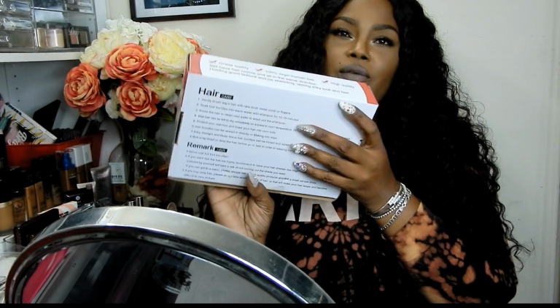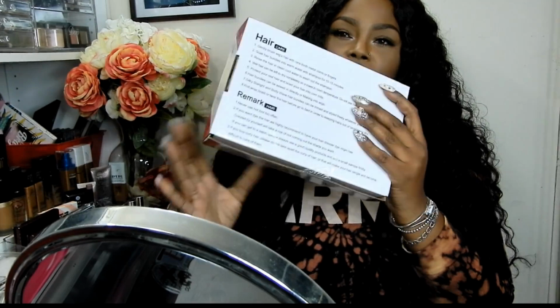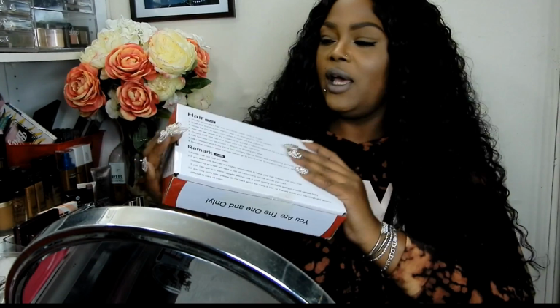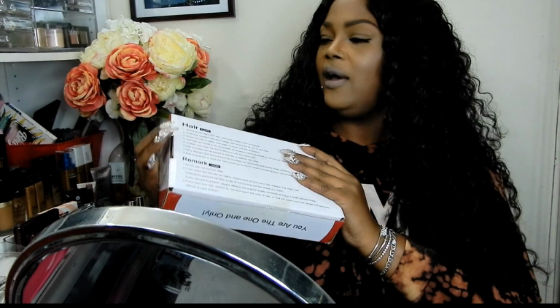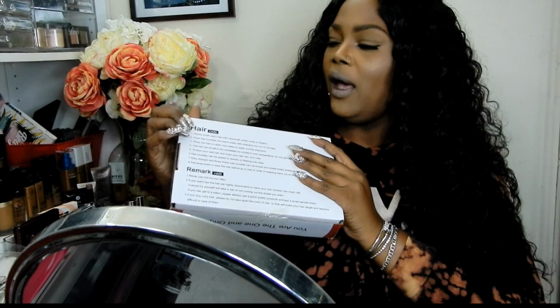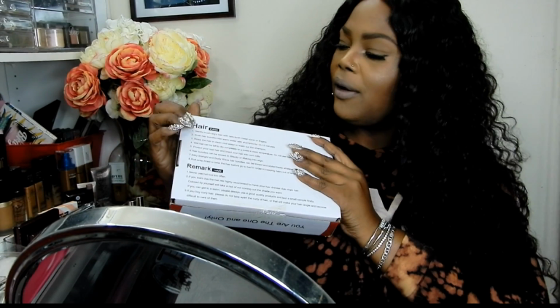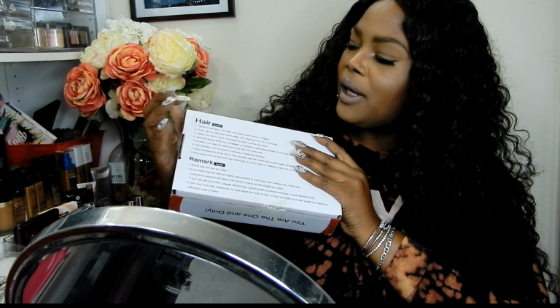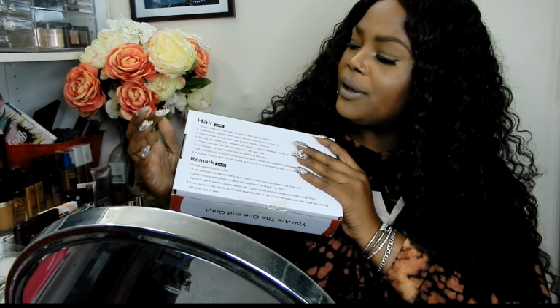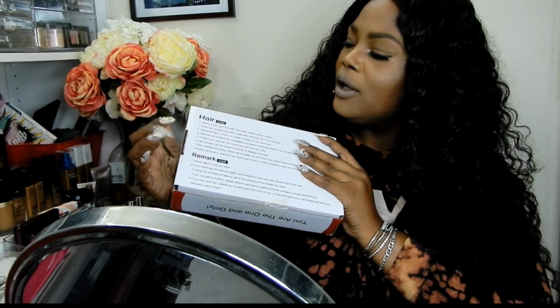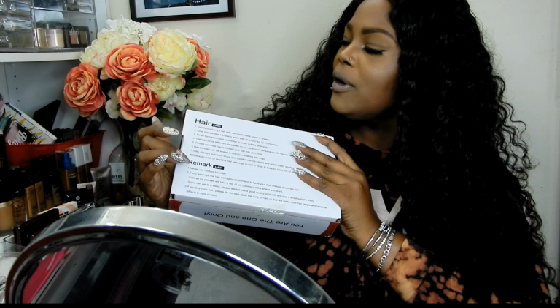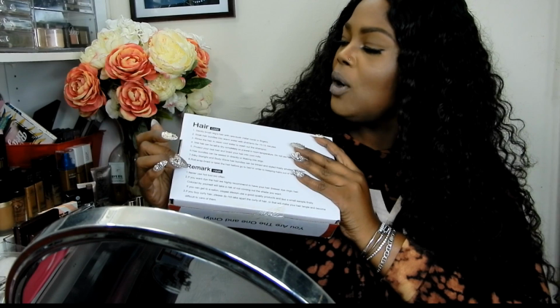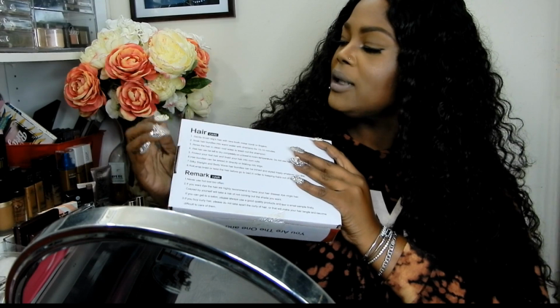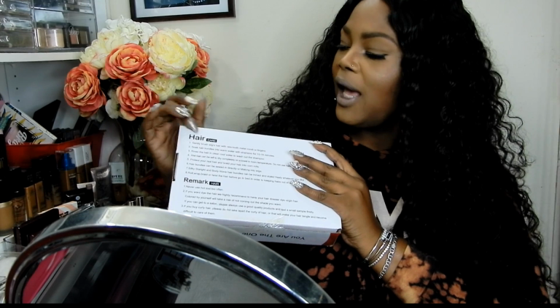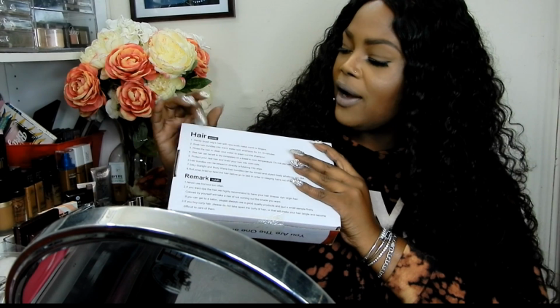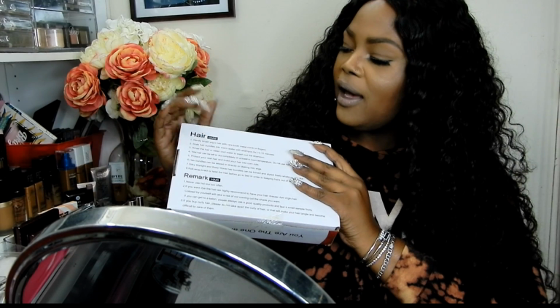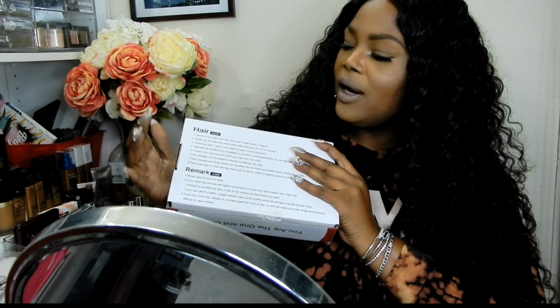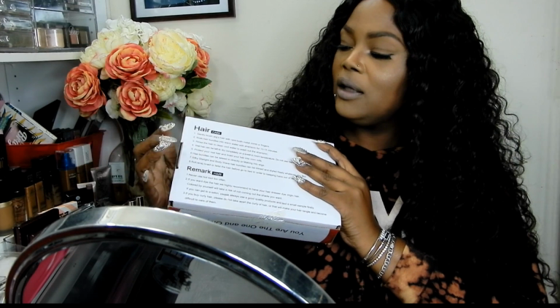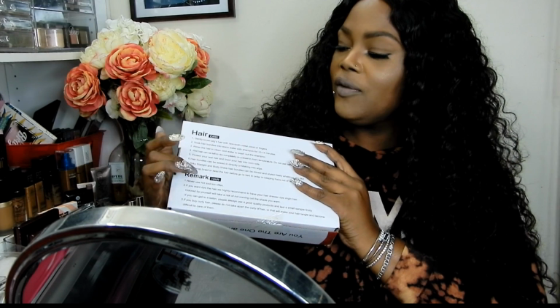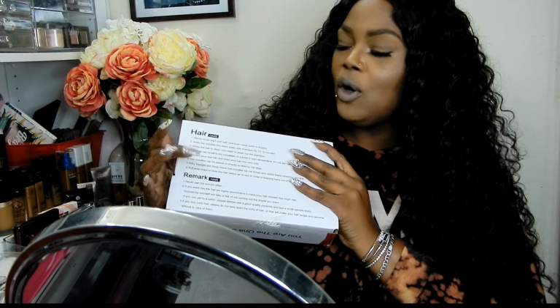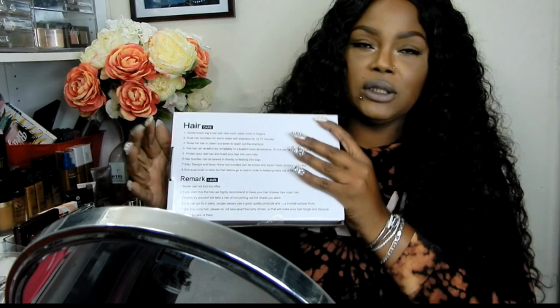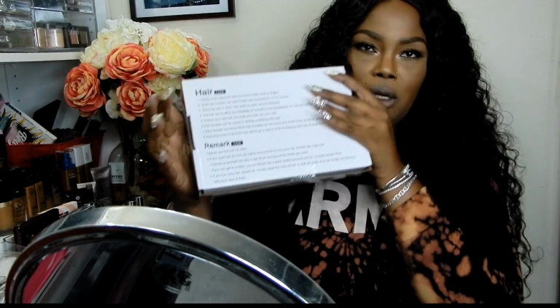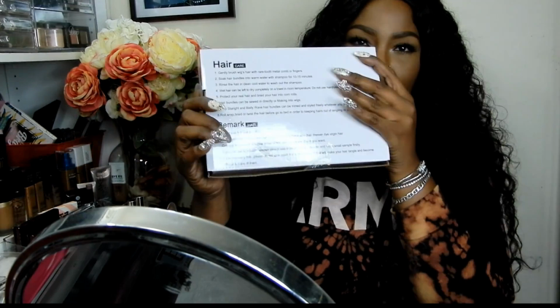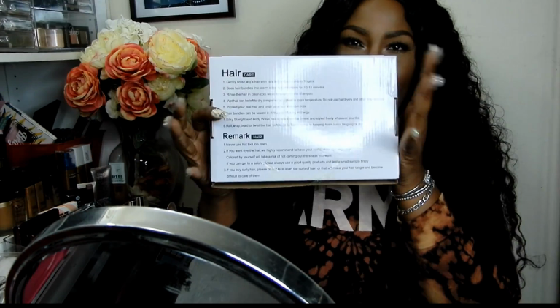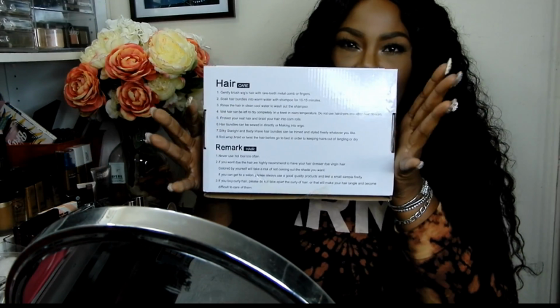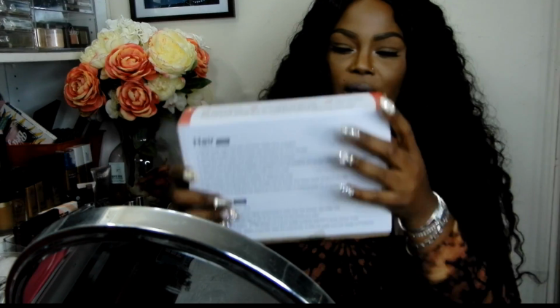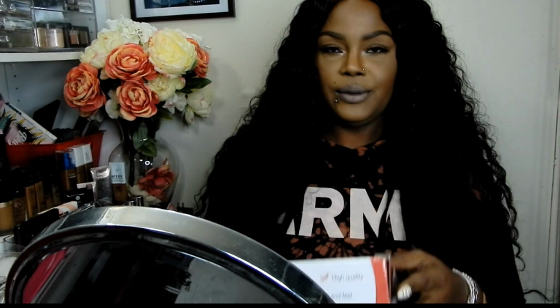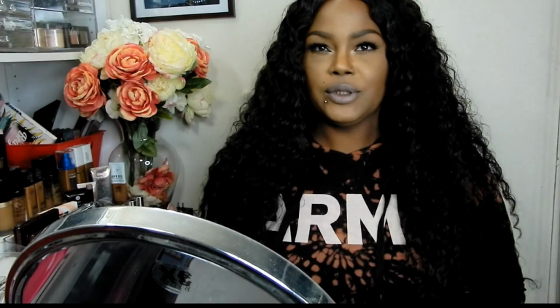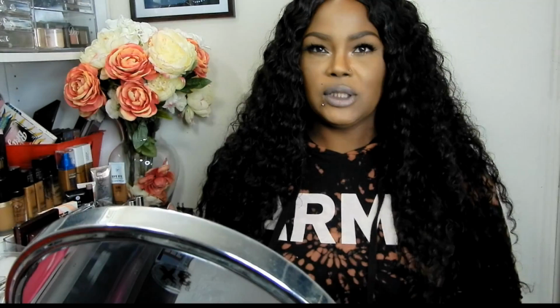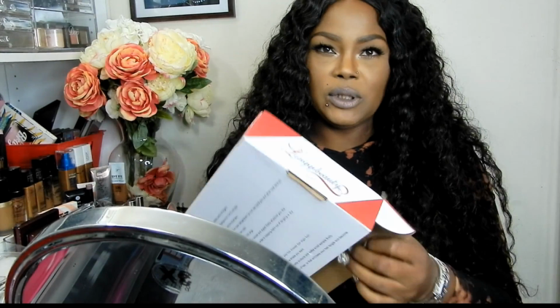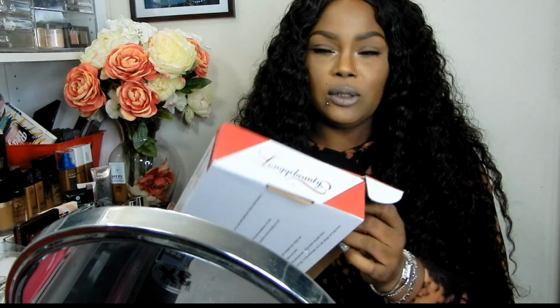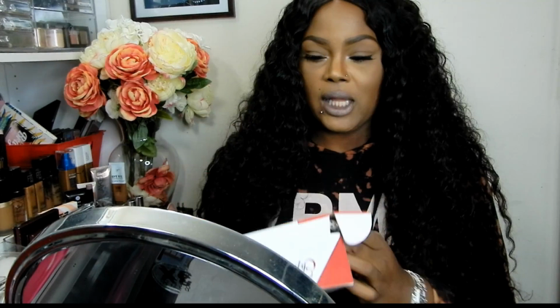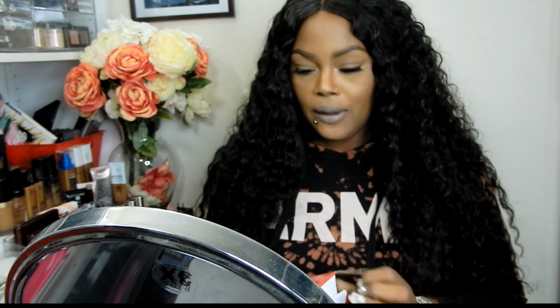Beauty hair satisfied quality — Lonky Beauty. This is what the package looks like. And of course they have hair and remarks, the hair care and the remarks about the hair.